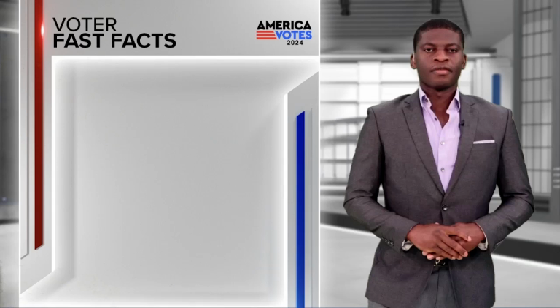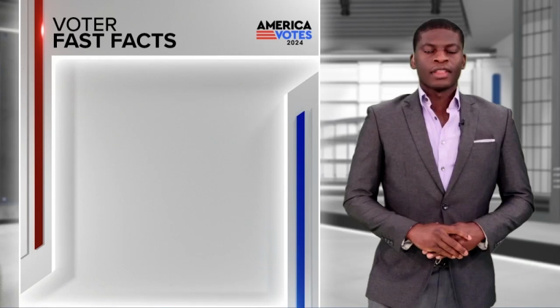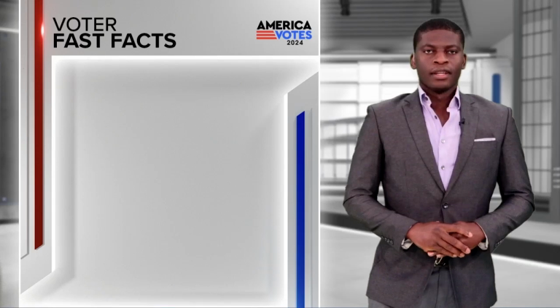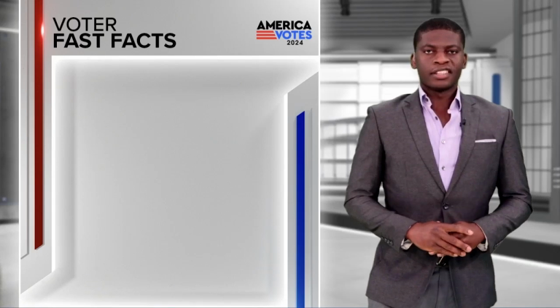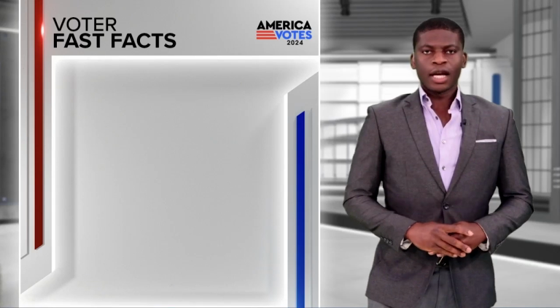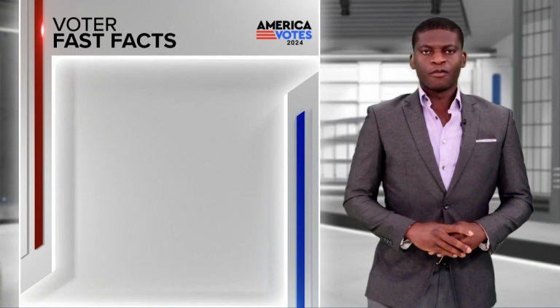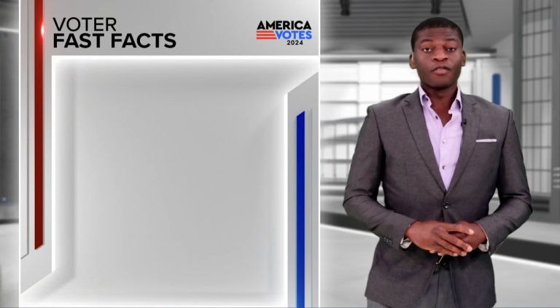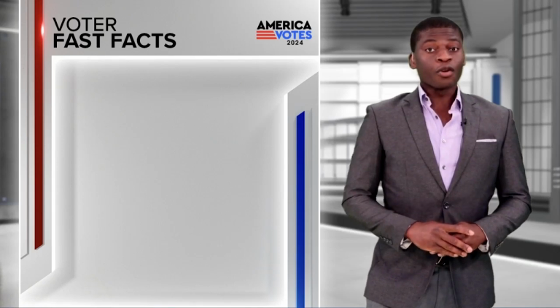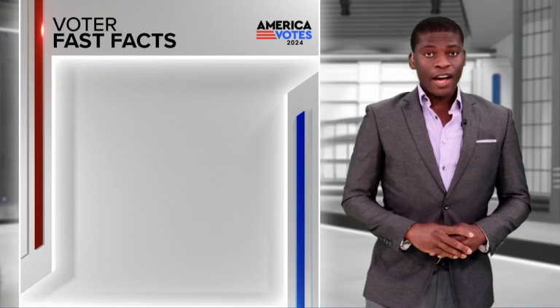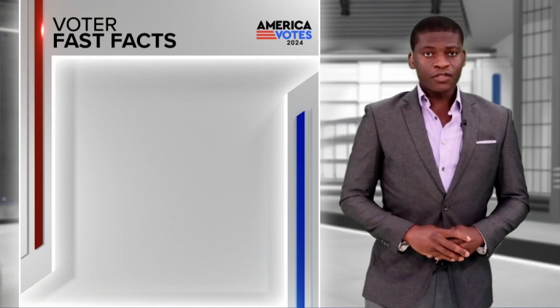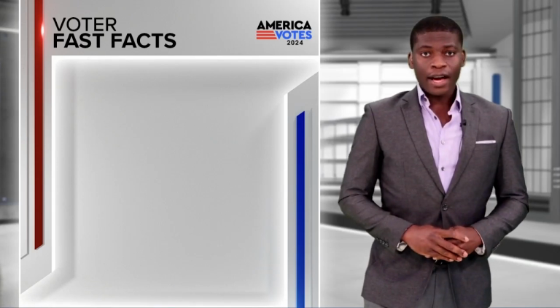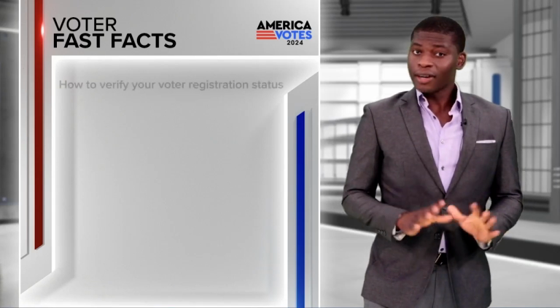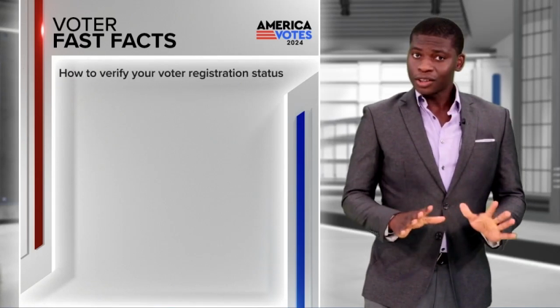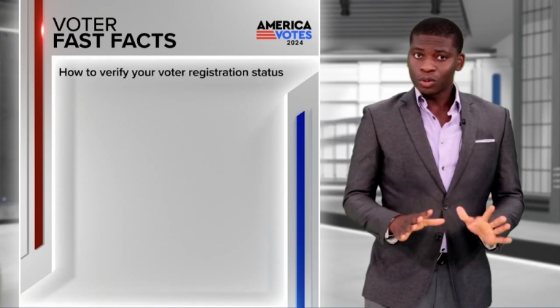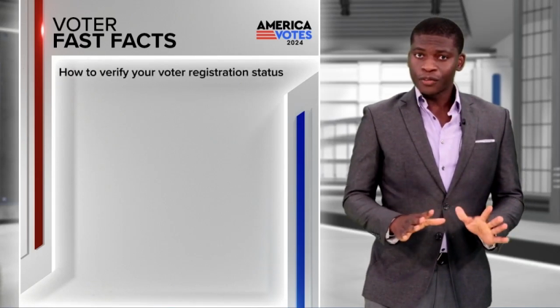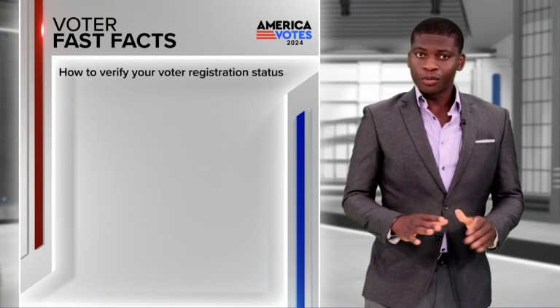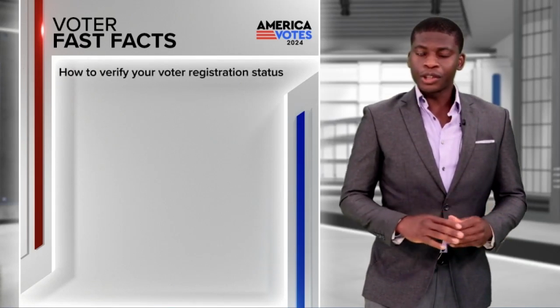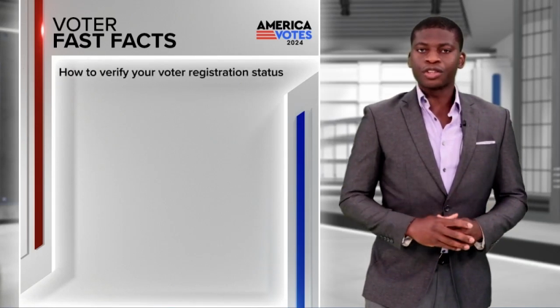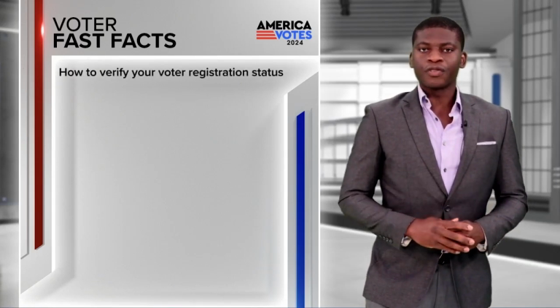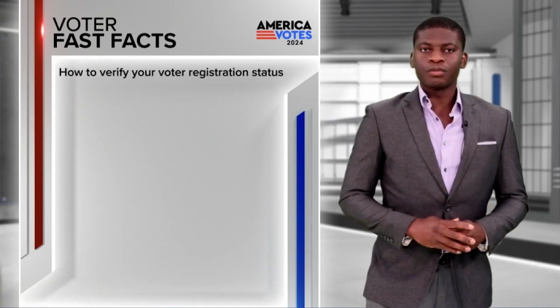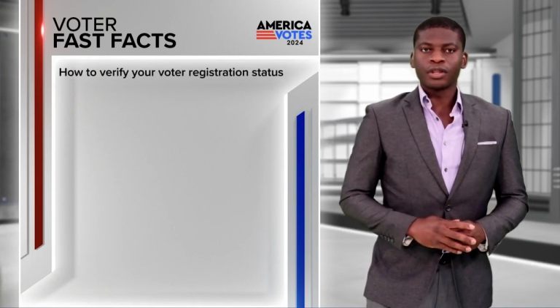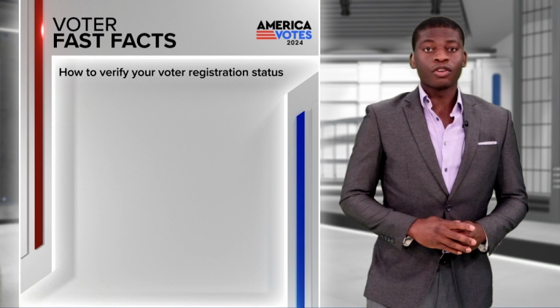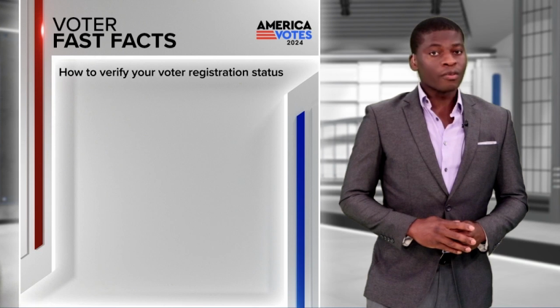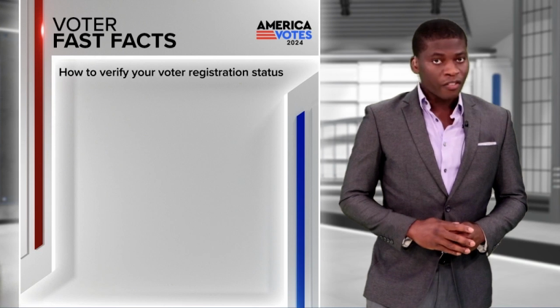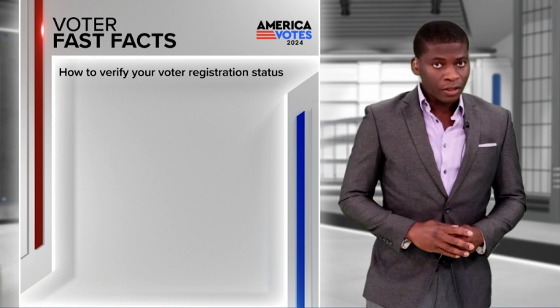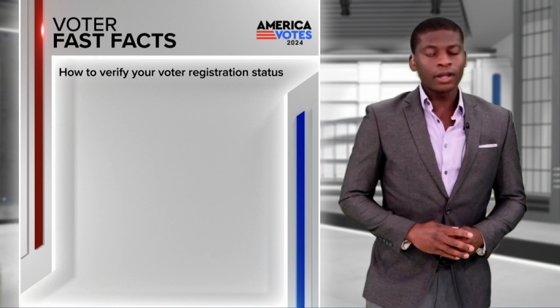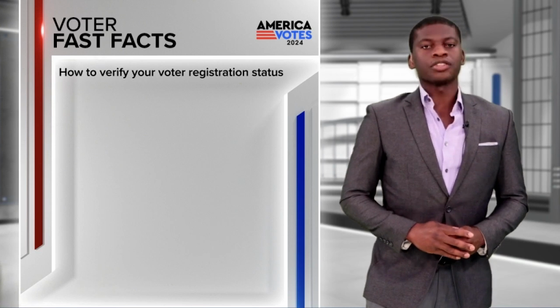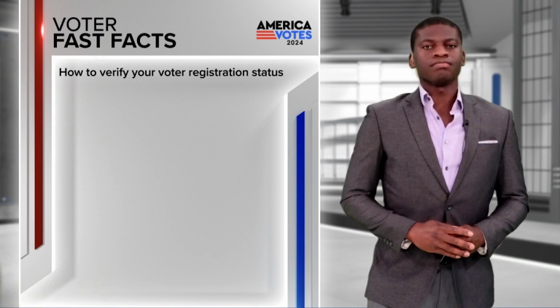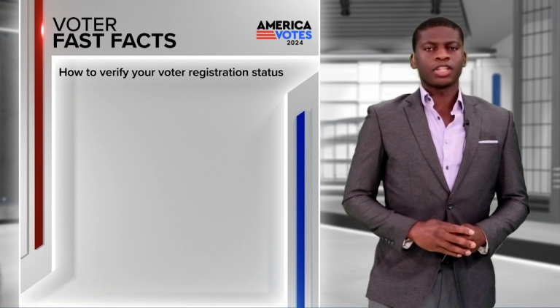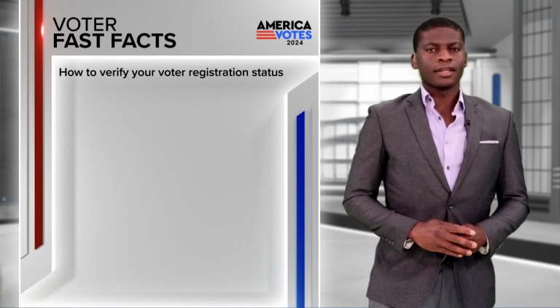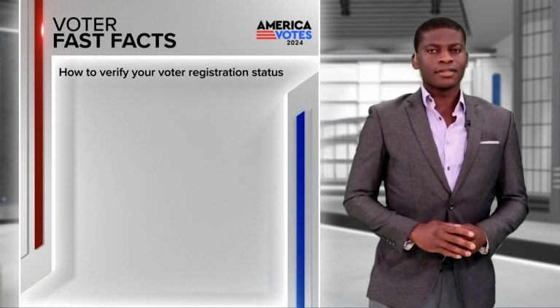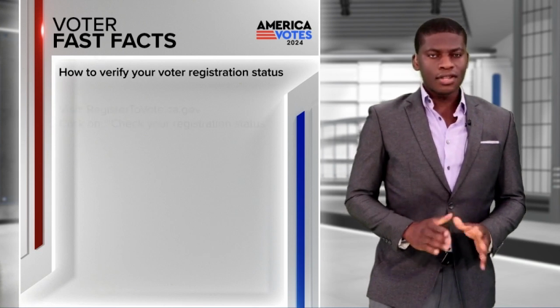It's time for a voter fast fact. Not sure if you're registered to vote in the November 5th election? Checking is easy.